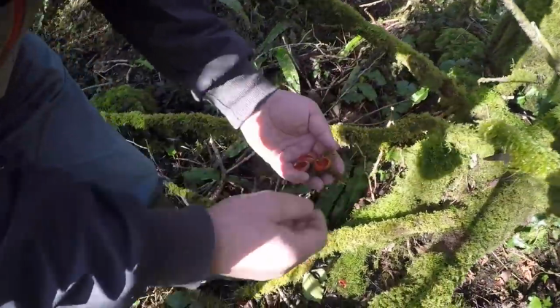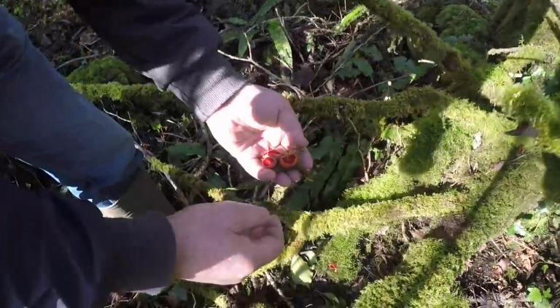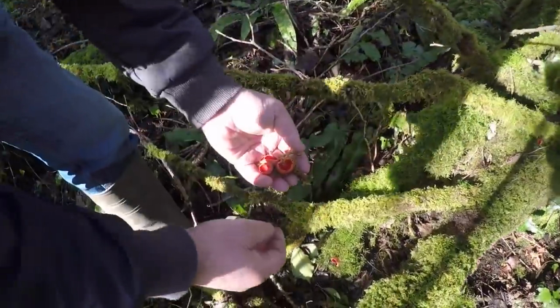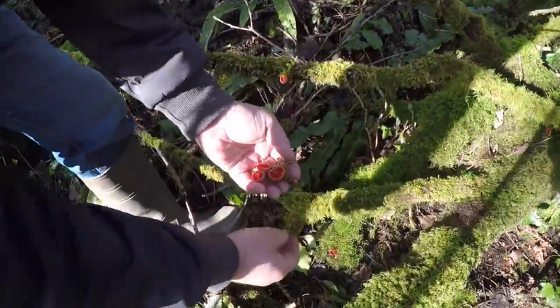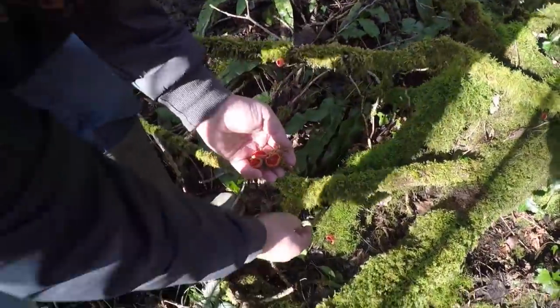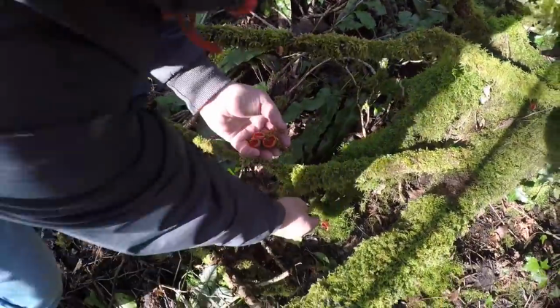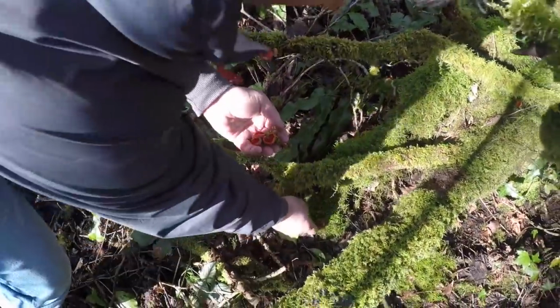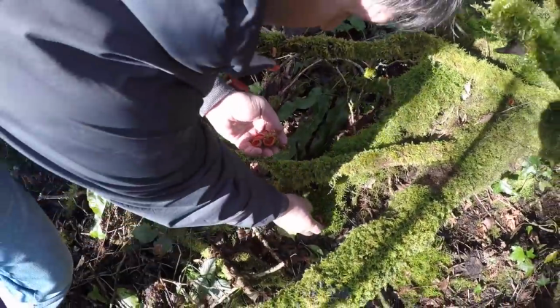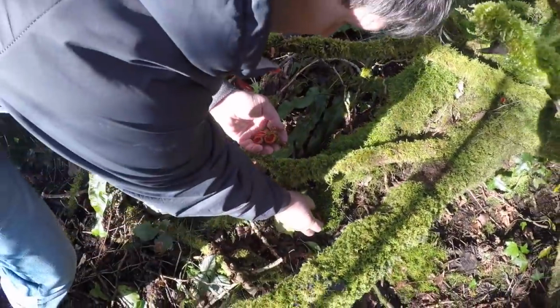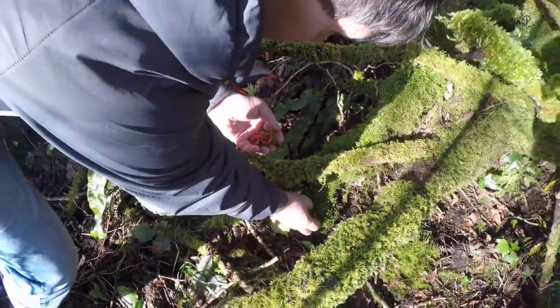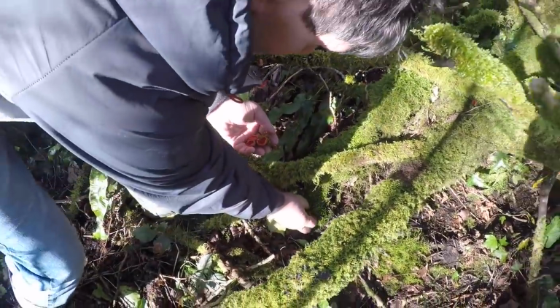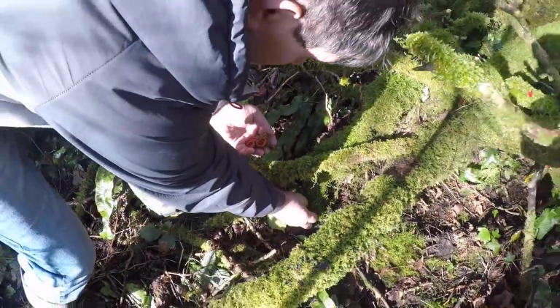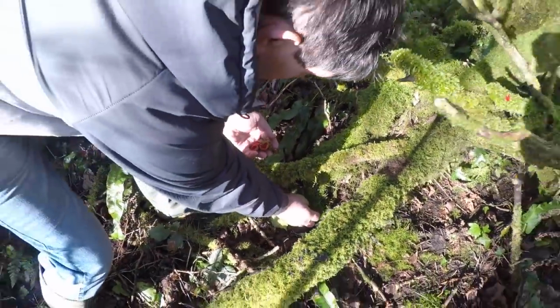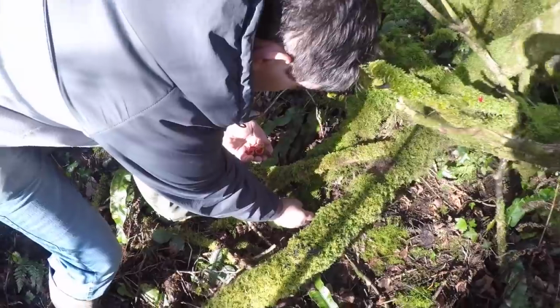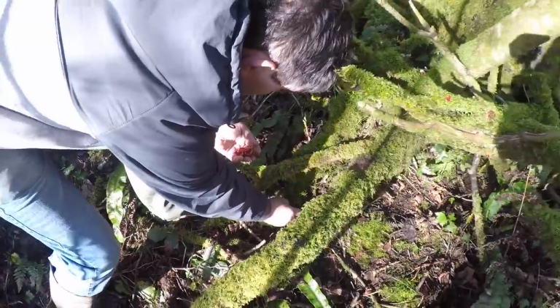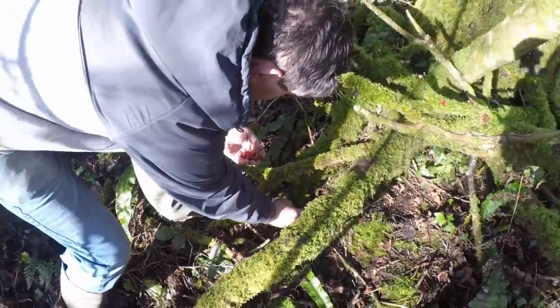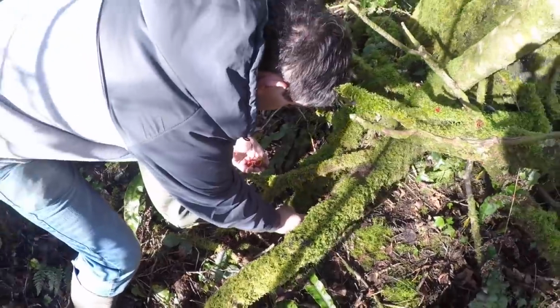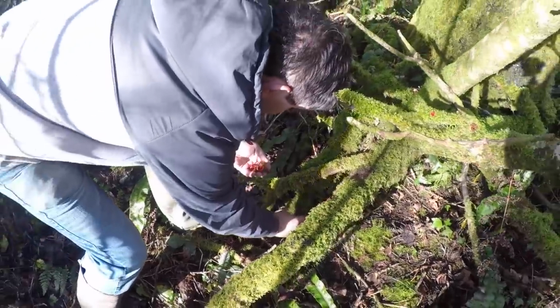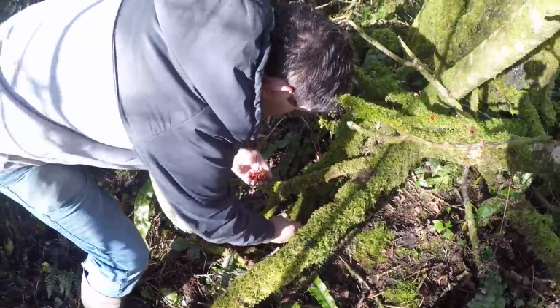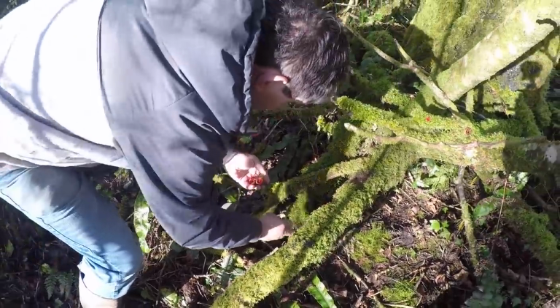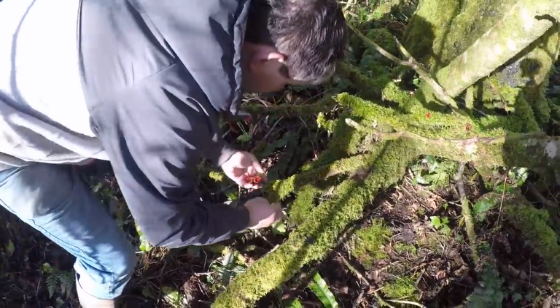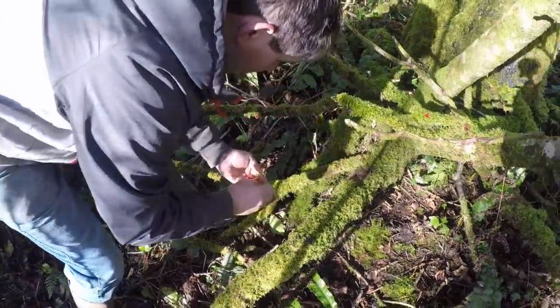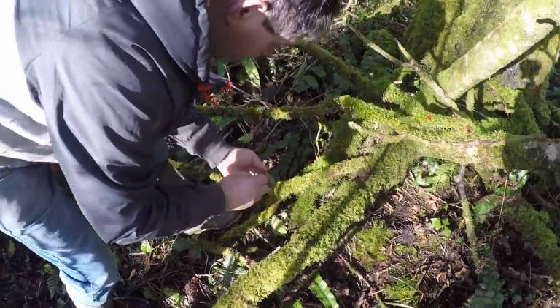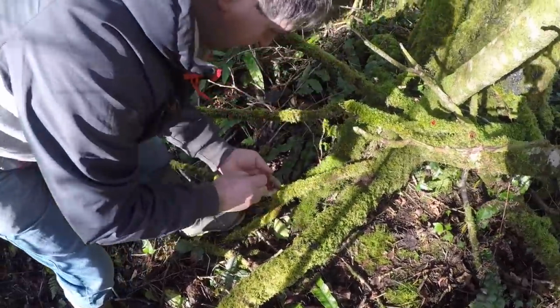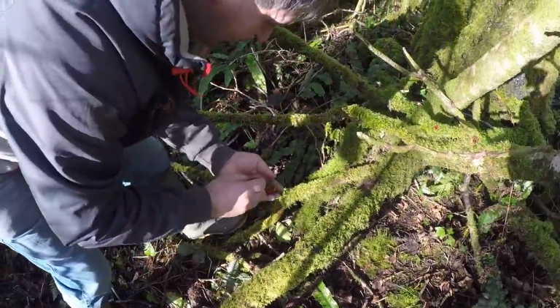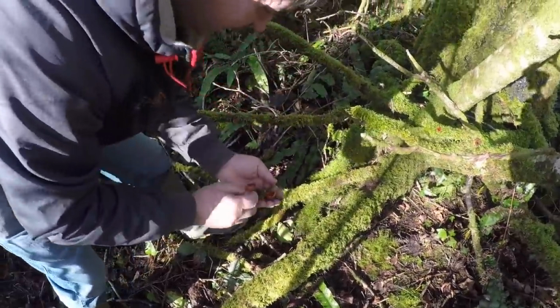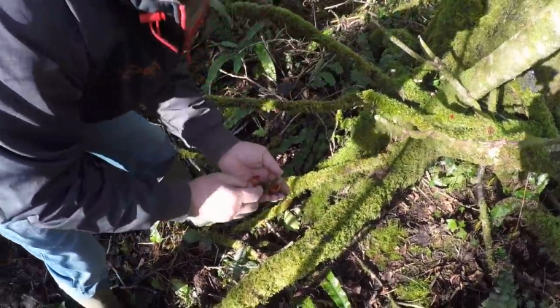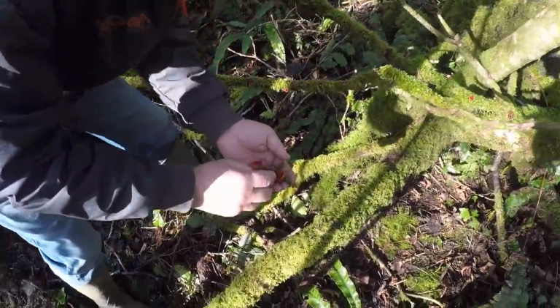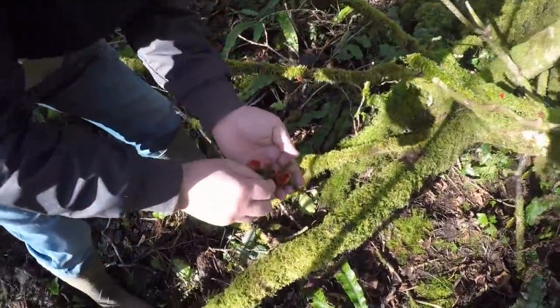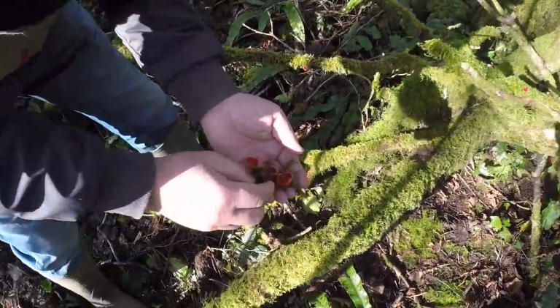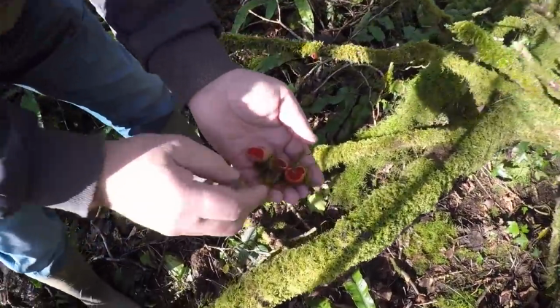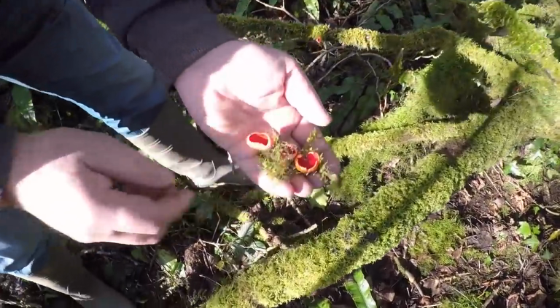Very pretty fungus, not much of a taste to them, but very edible.